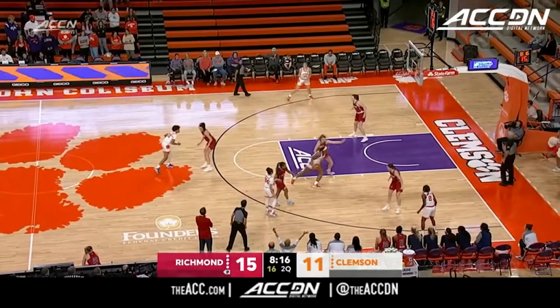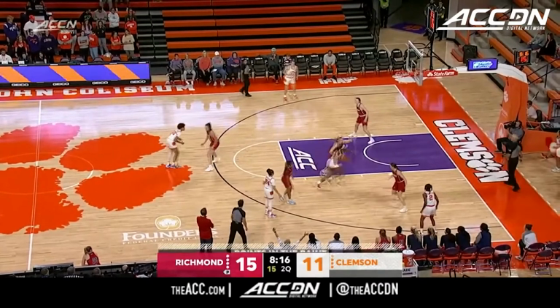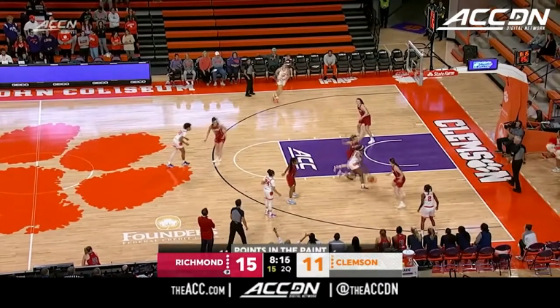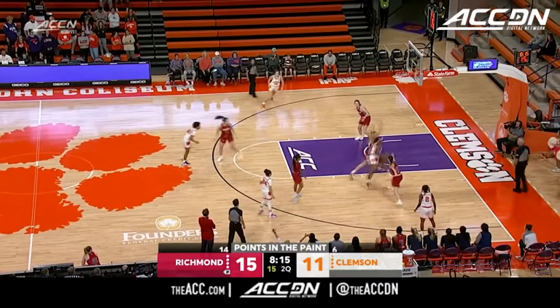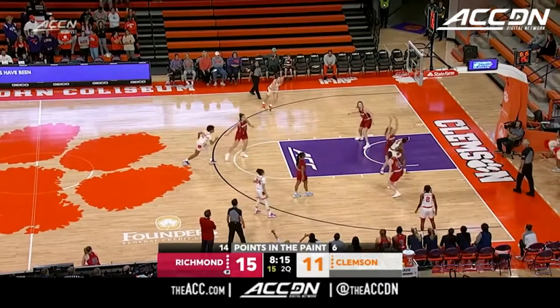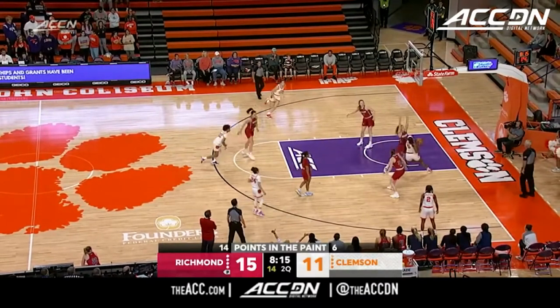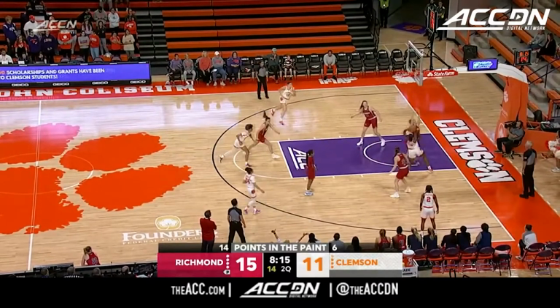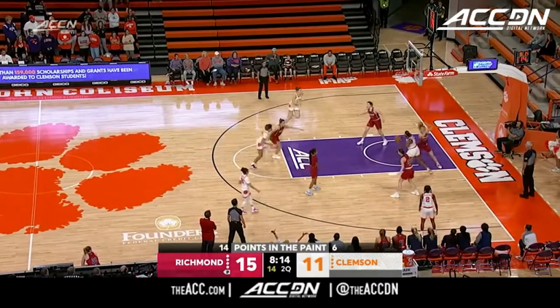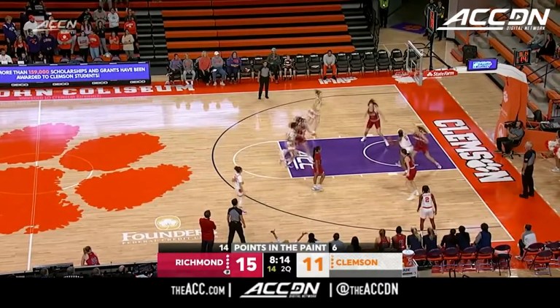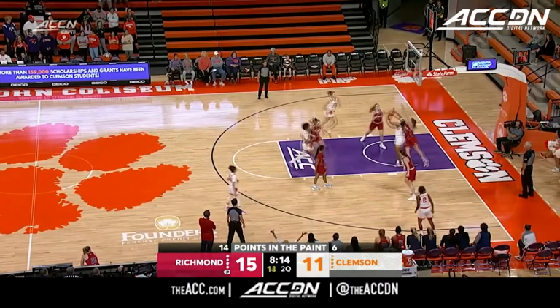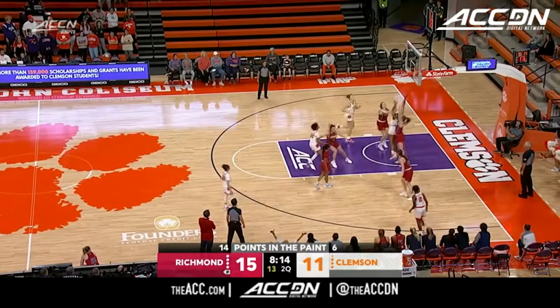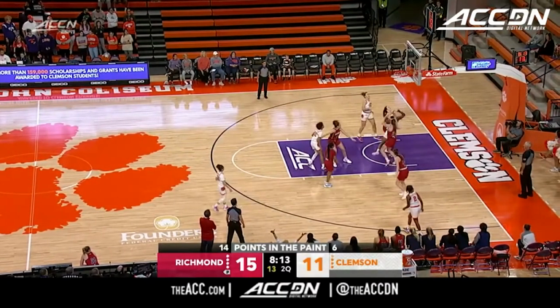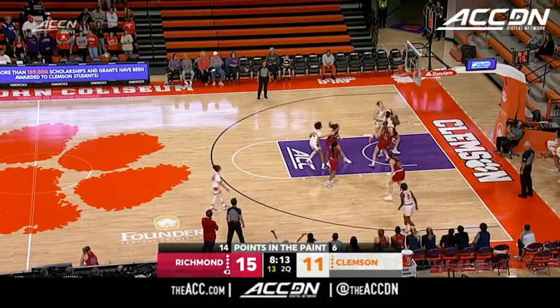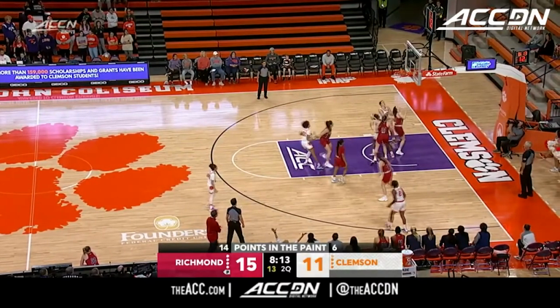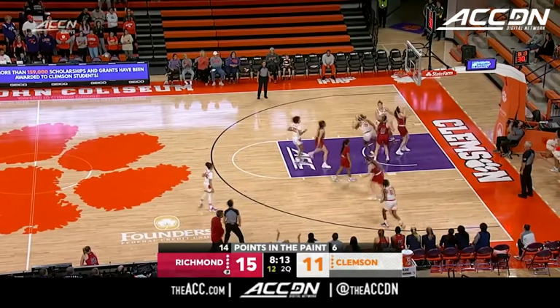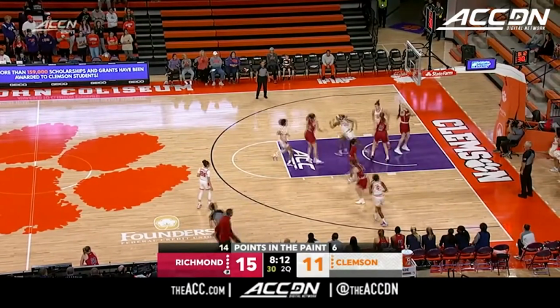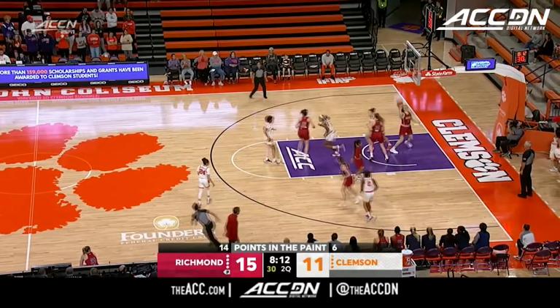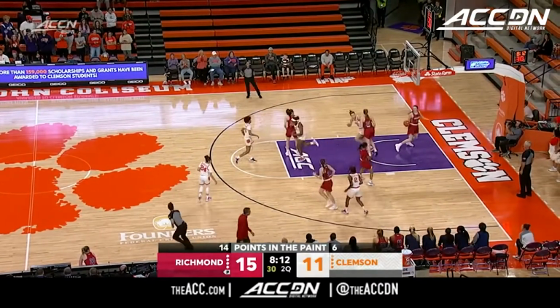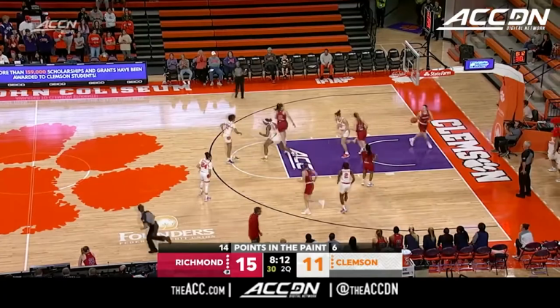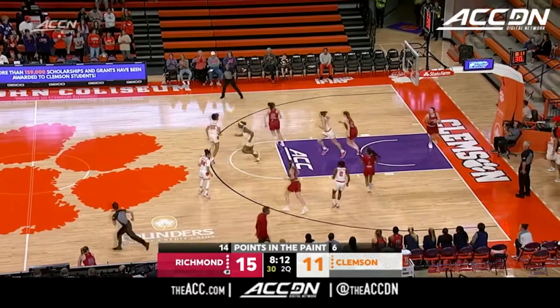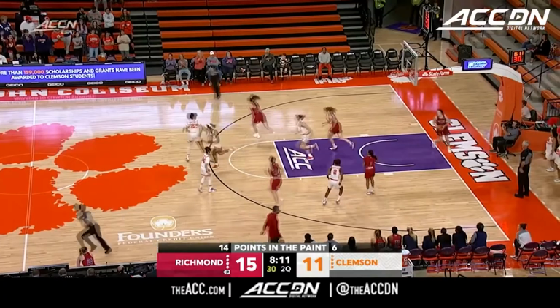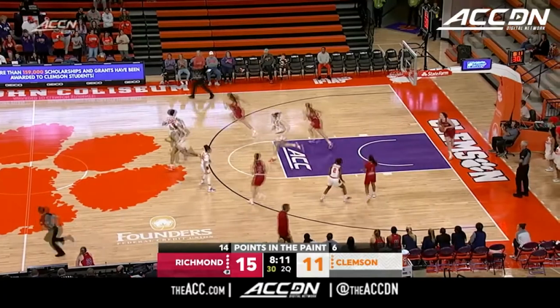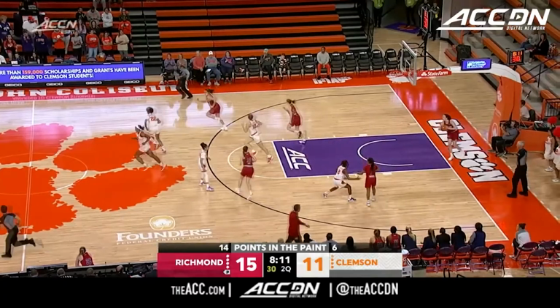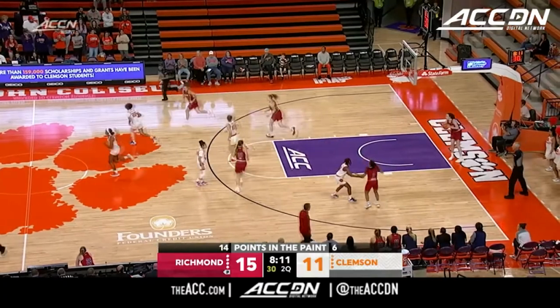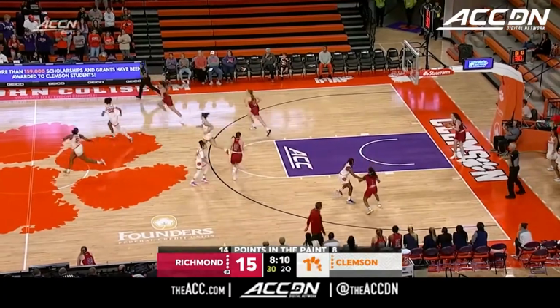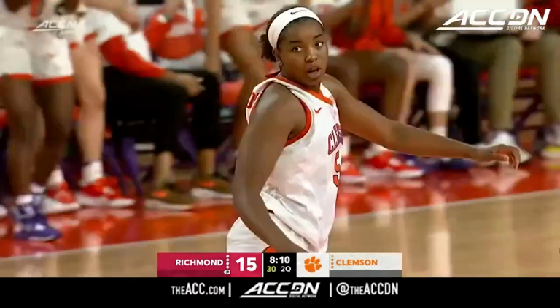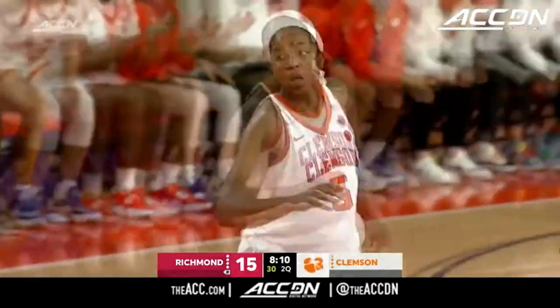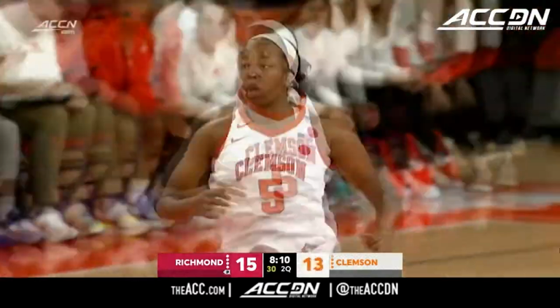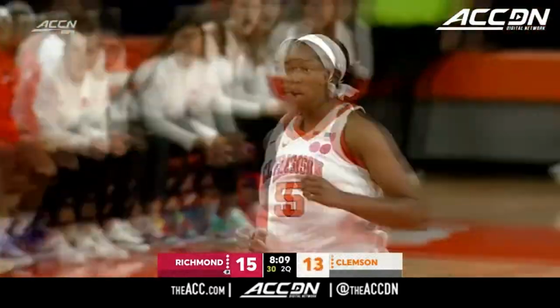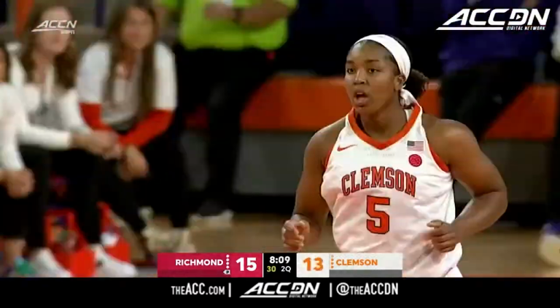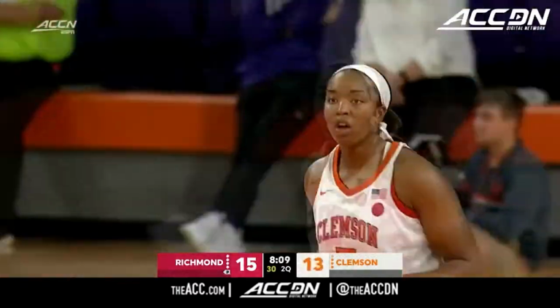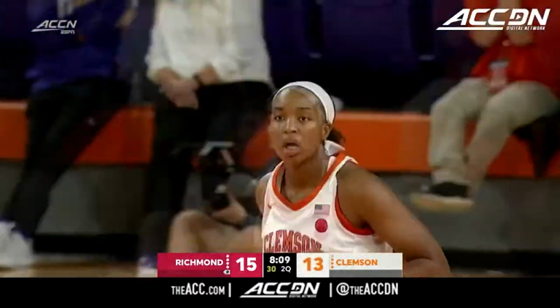Douglas gets the feed inside to Omari Robinson. Draws some contact, works her way in and gets it to go down. Omari Robinson's got 4.